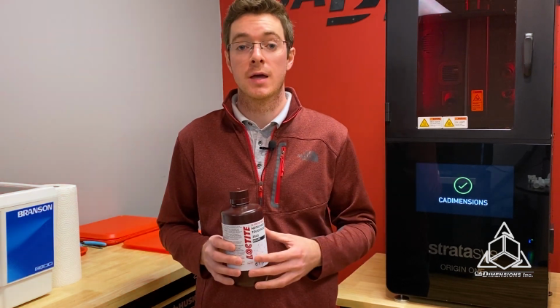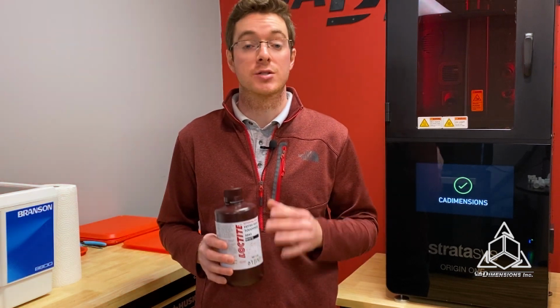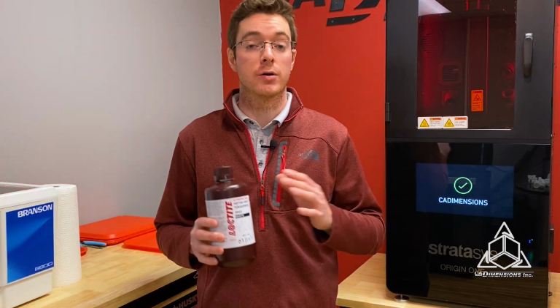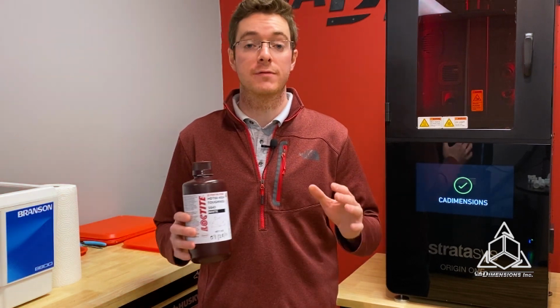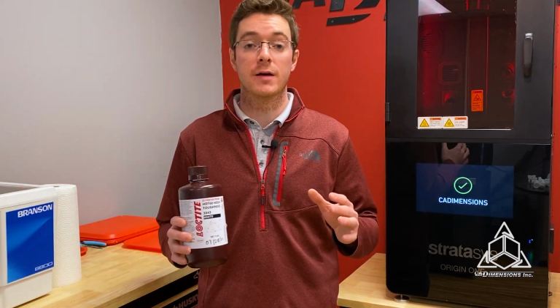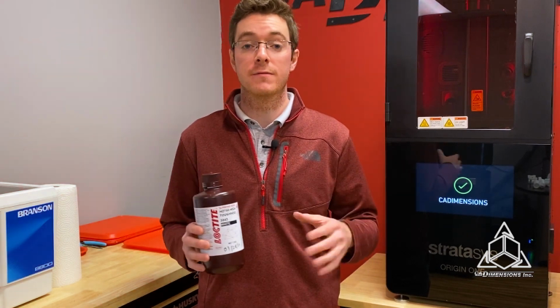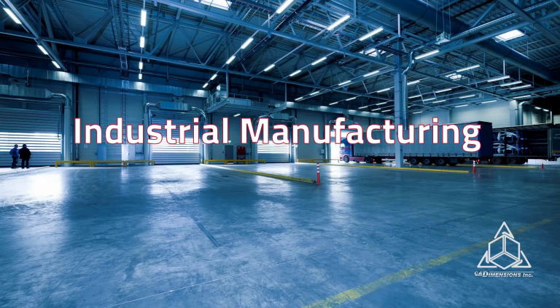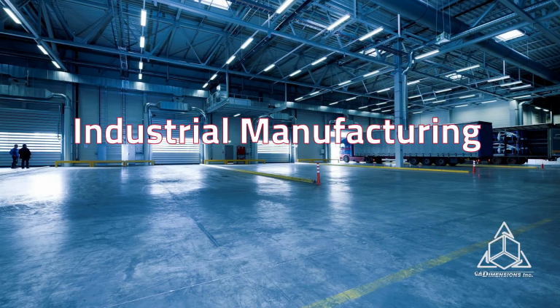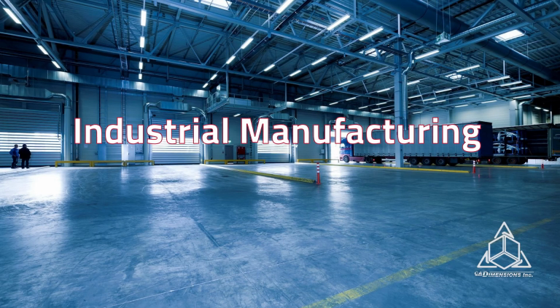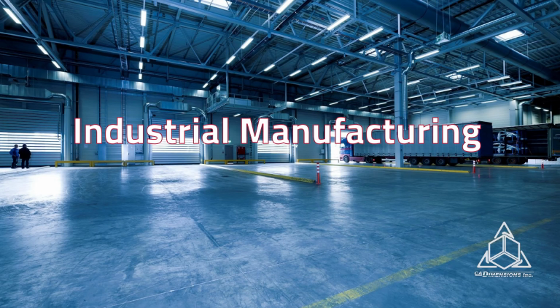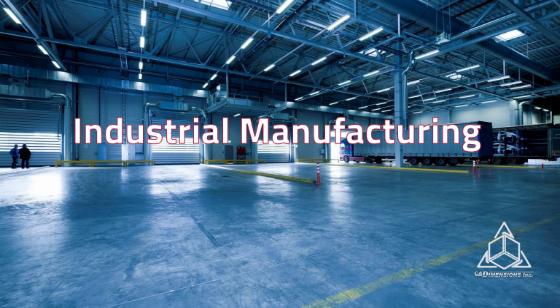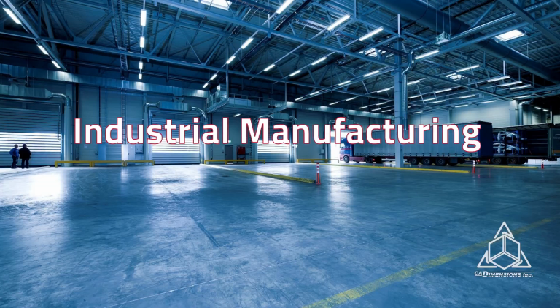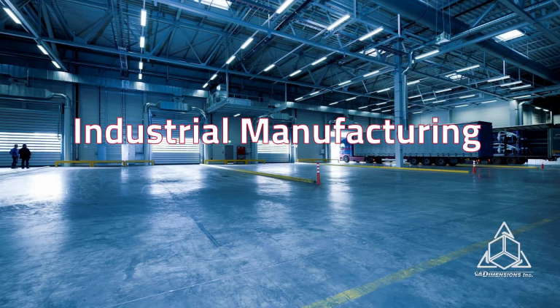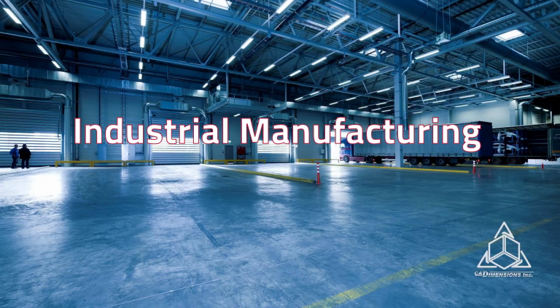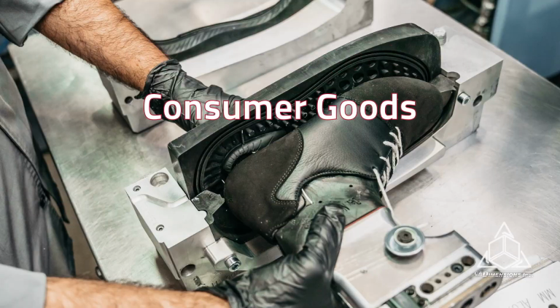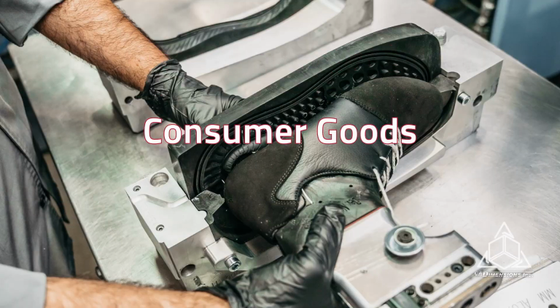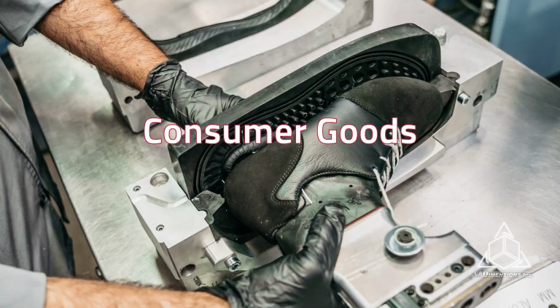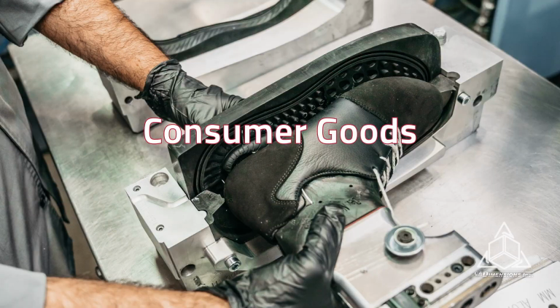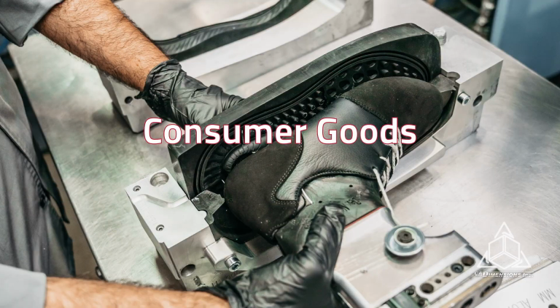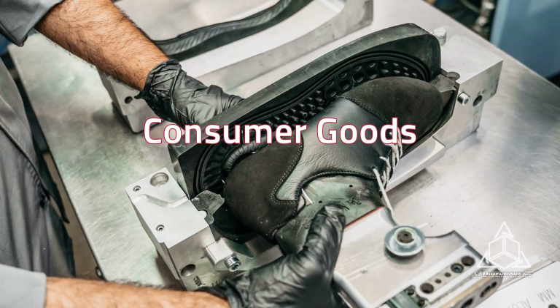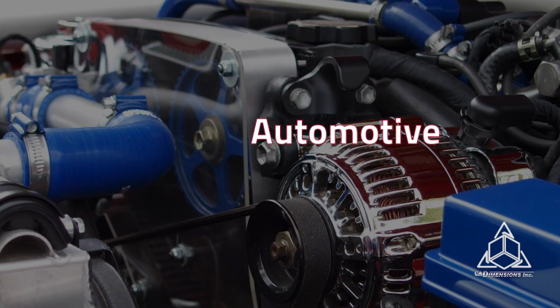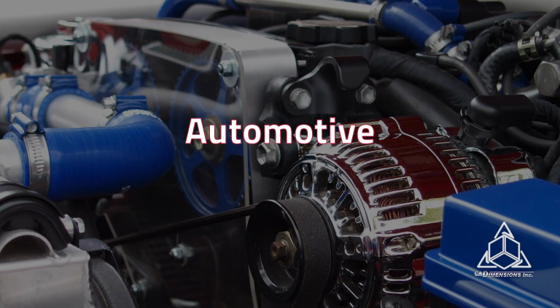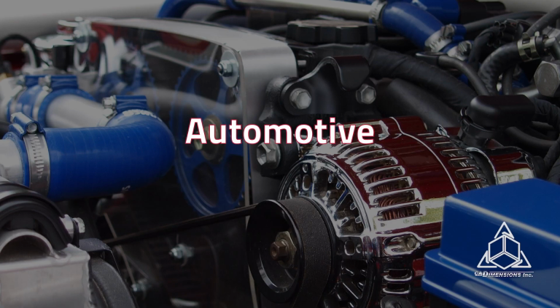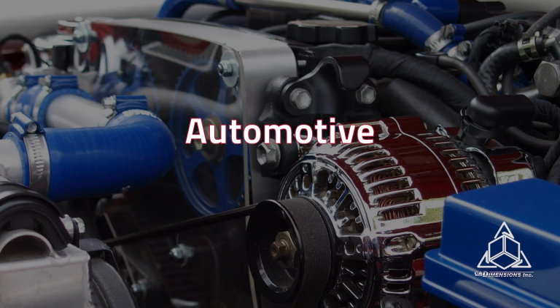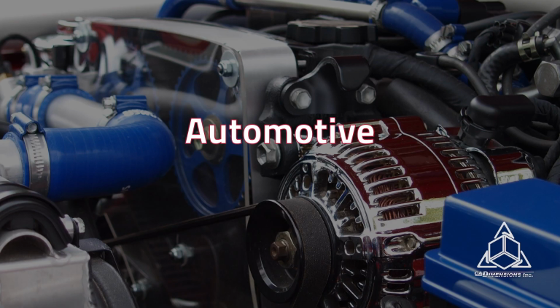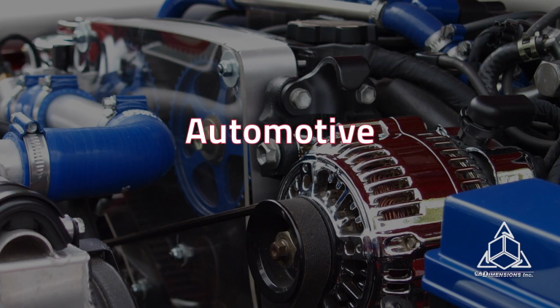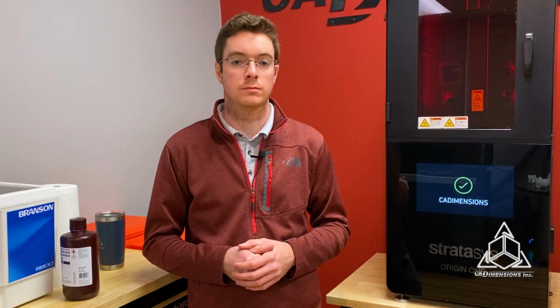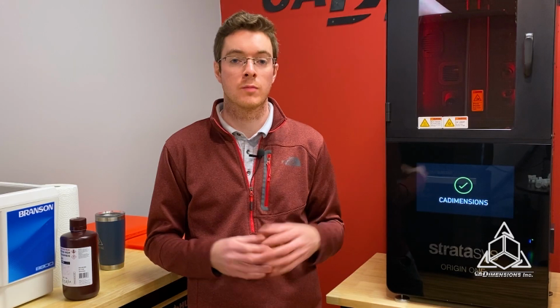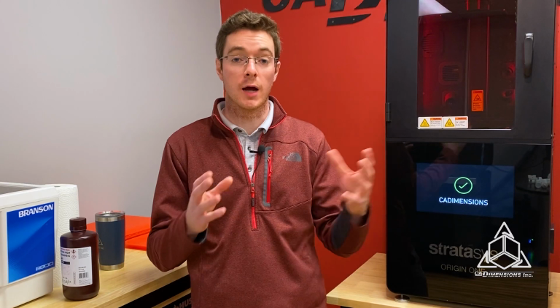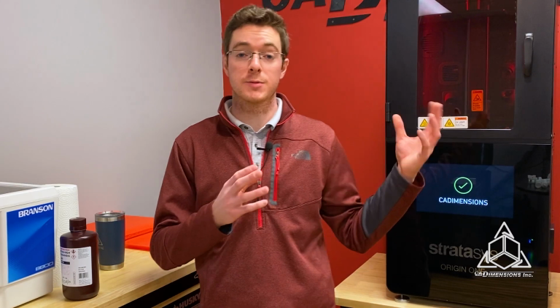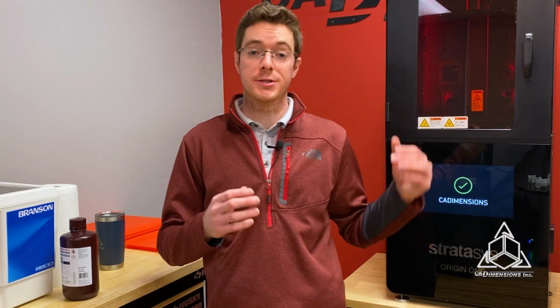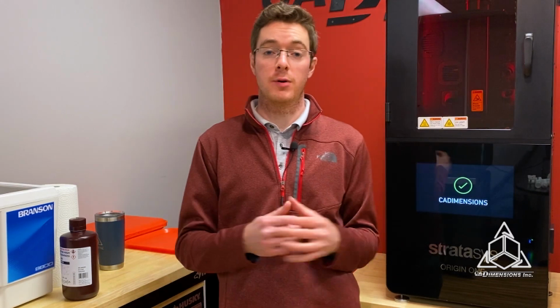It's a great fit for industrial manufacturing, consumer goods, and automotive markets. All right, let's print some parts.